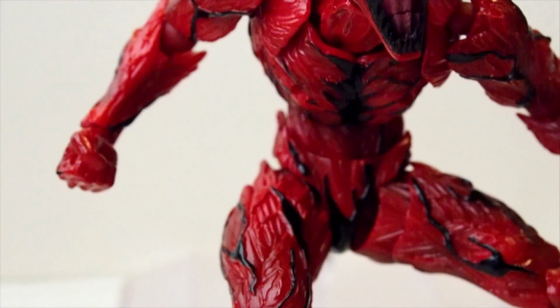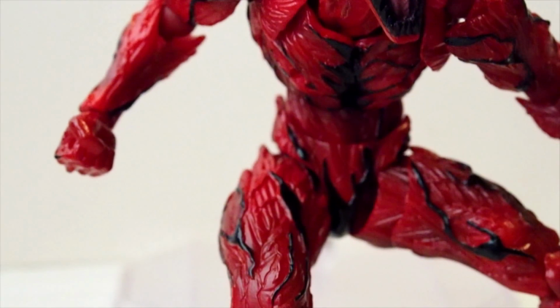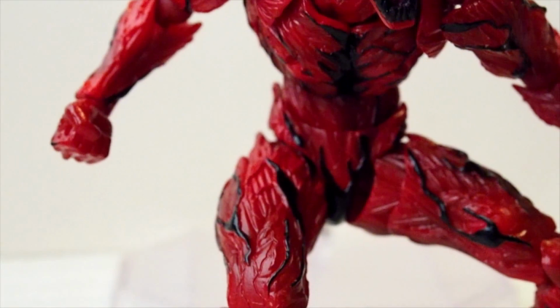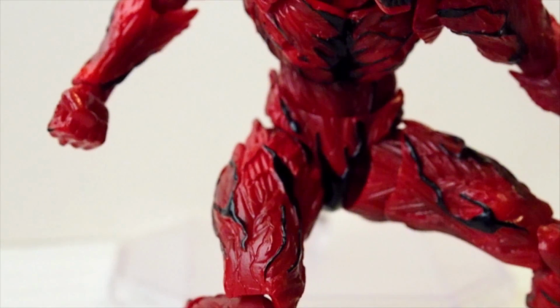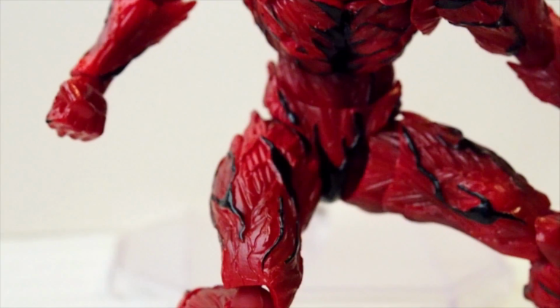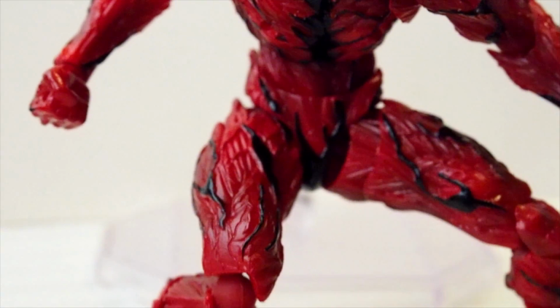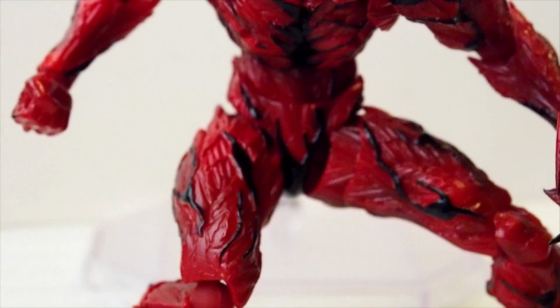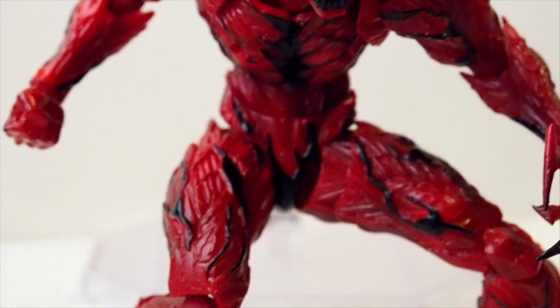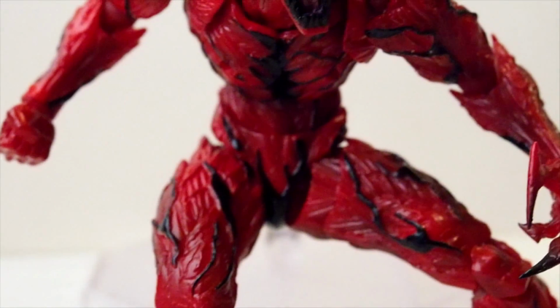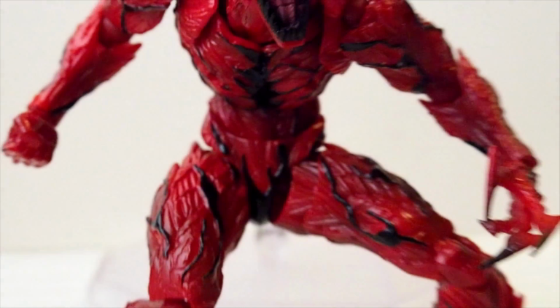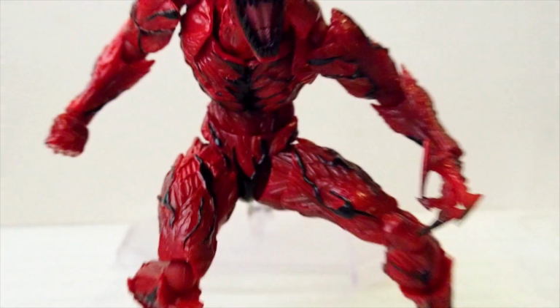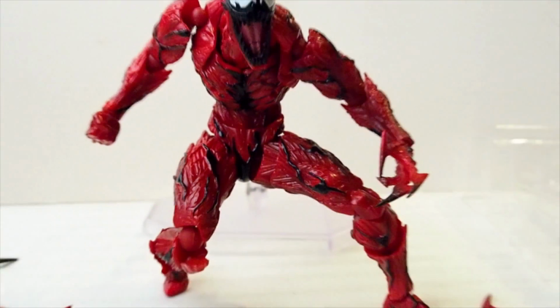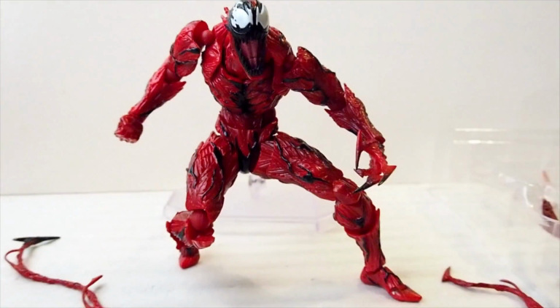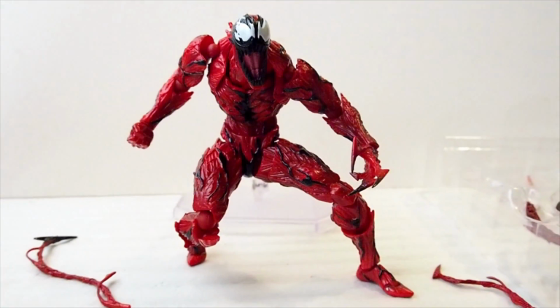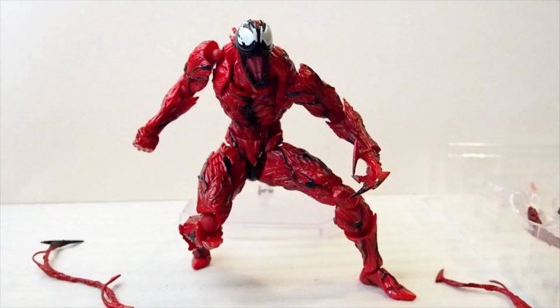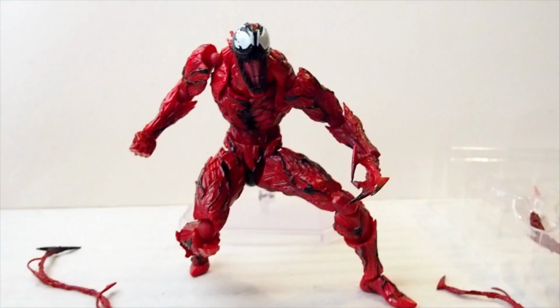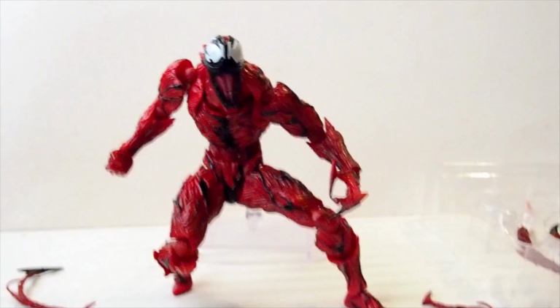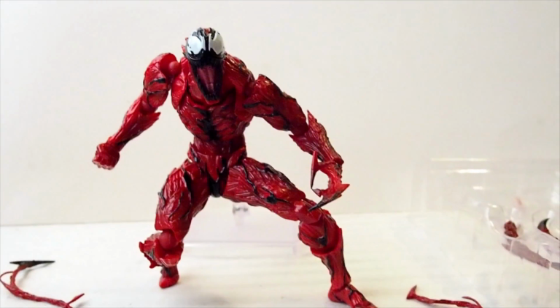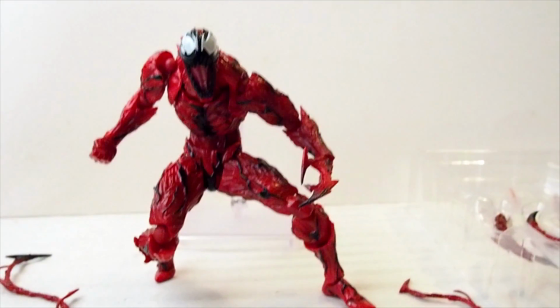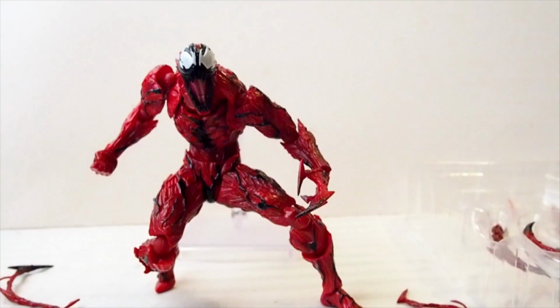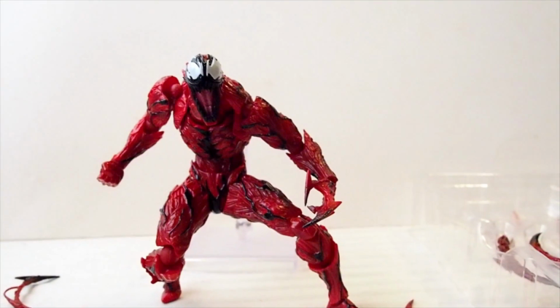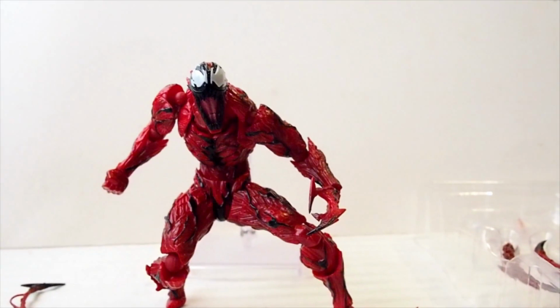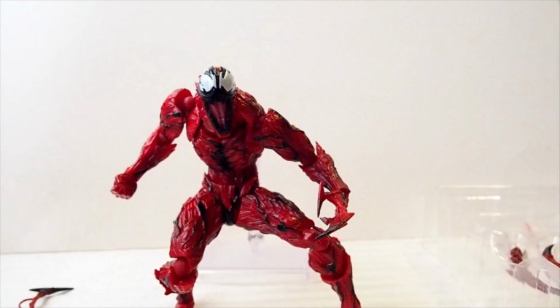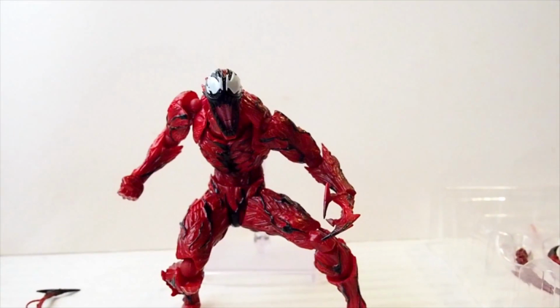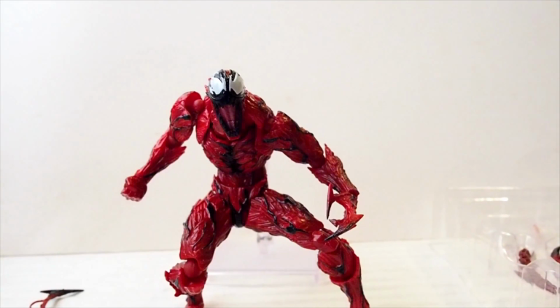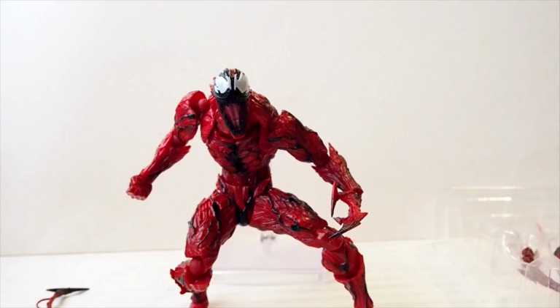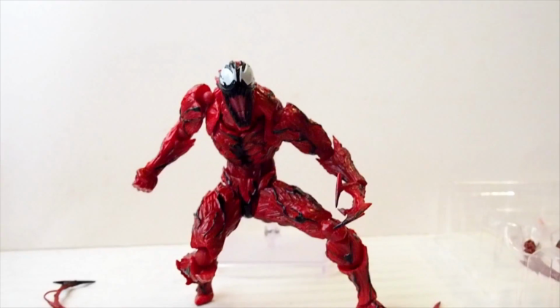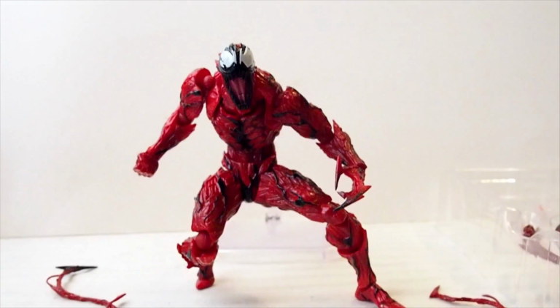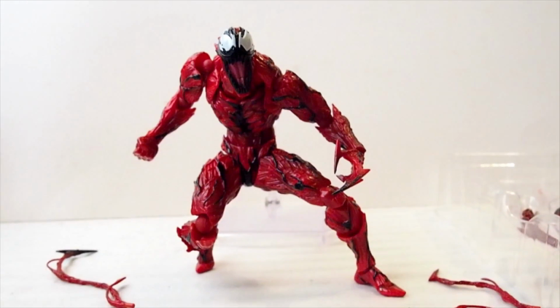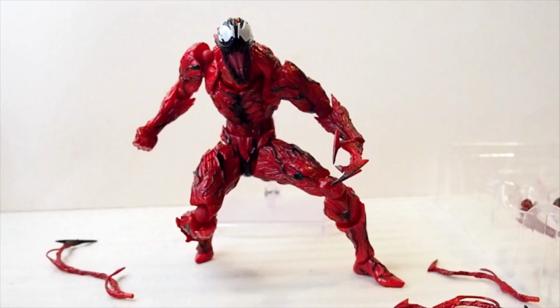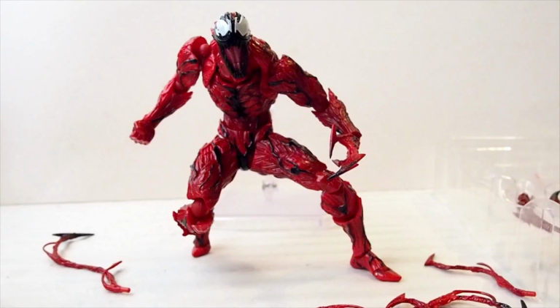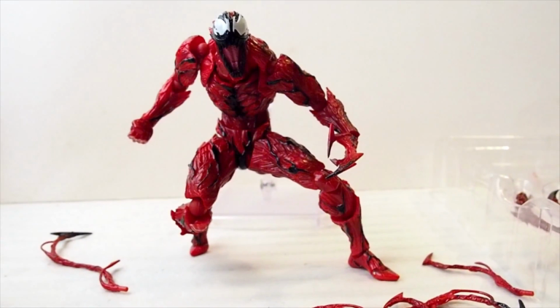So there you go — there's Carnage from Revoltech. Thanks for watching, and I'll see you later.